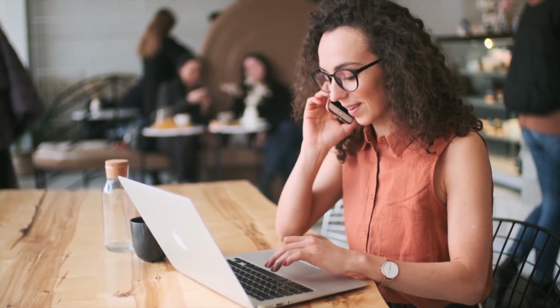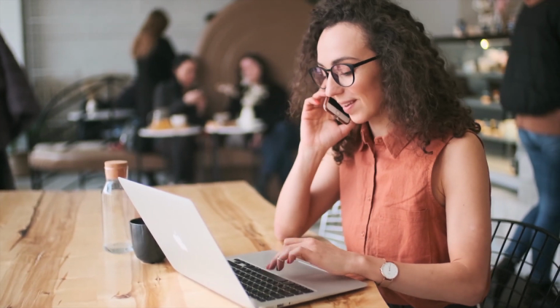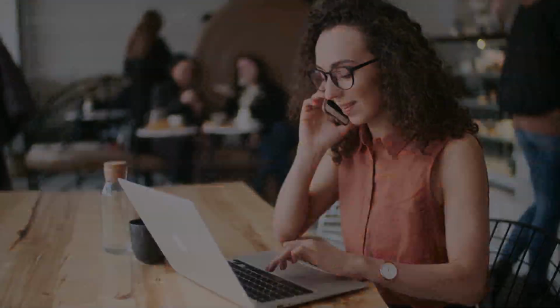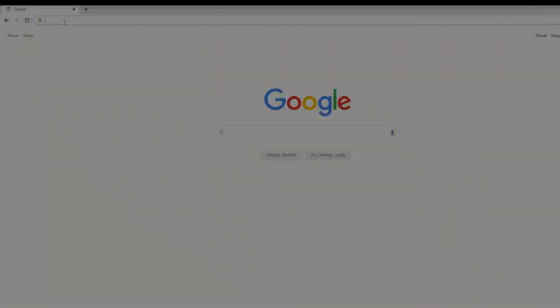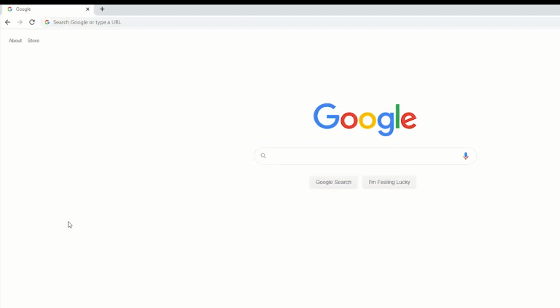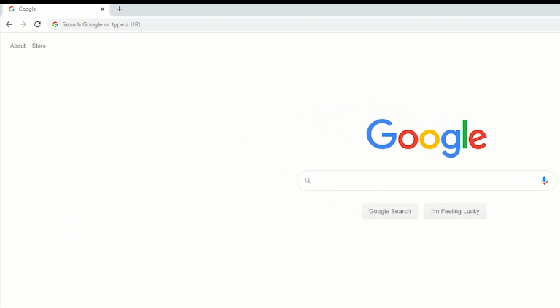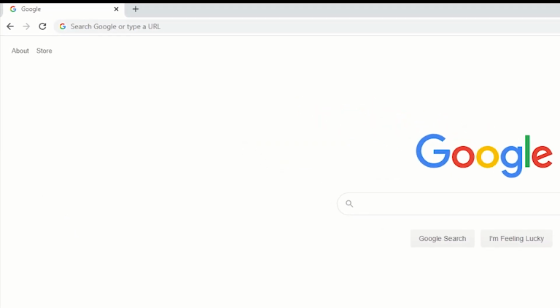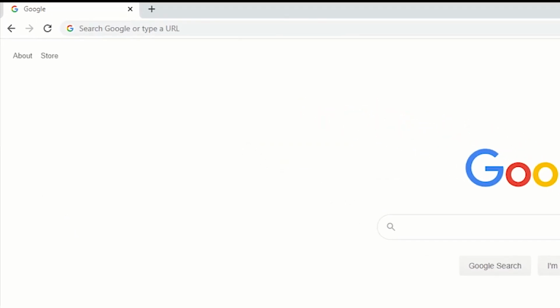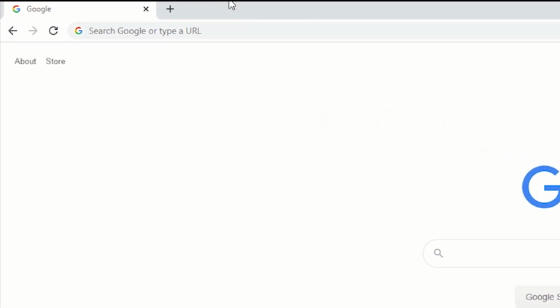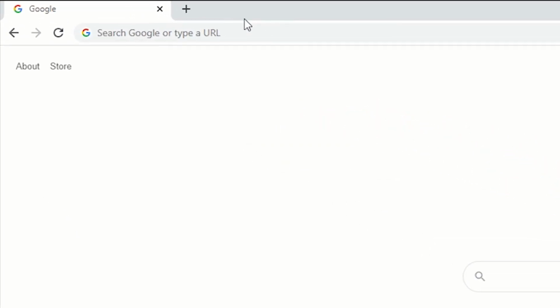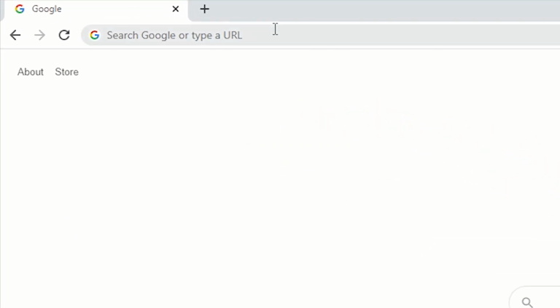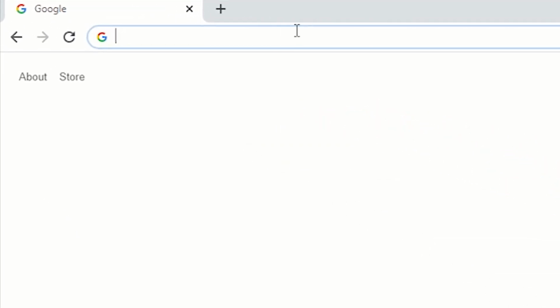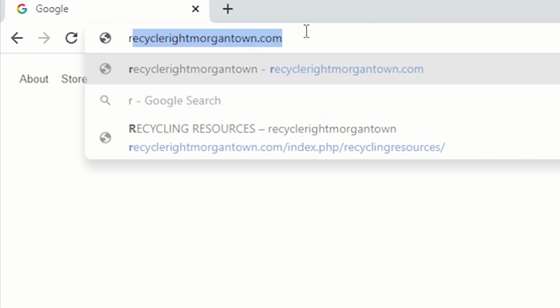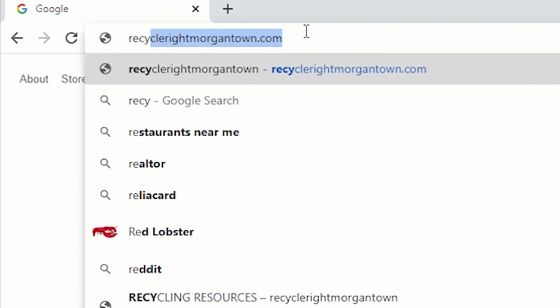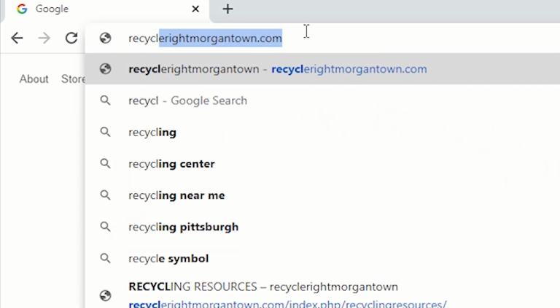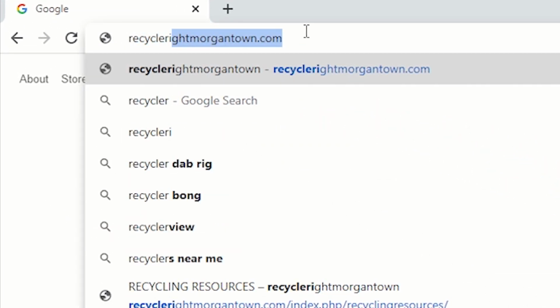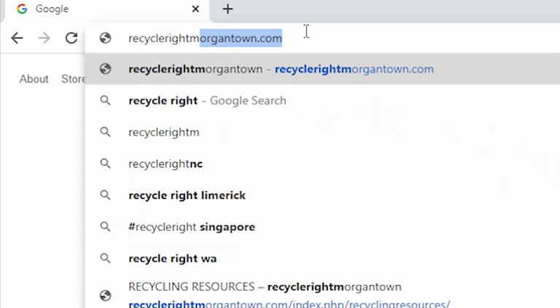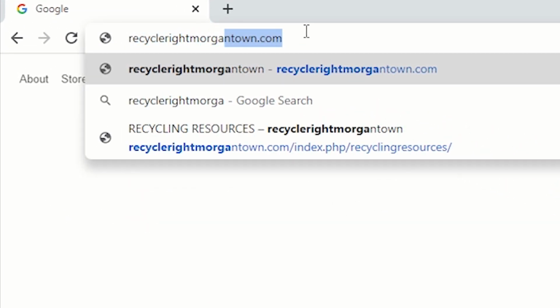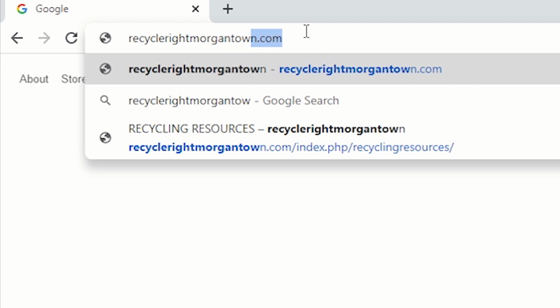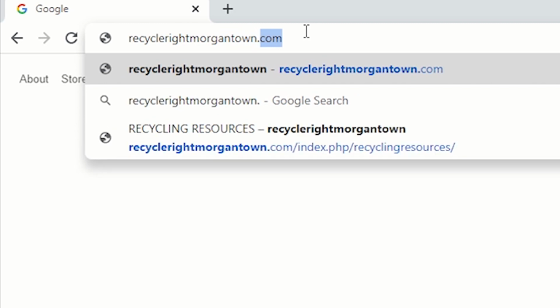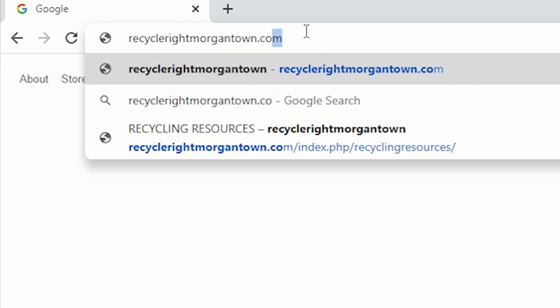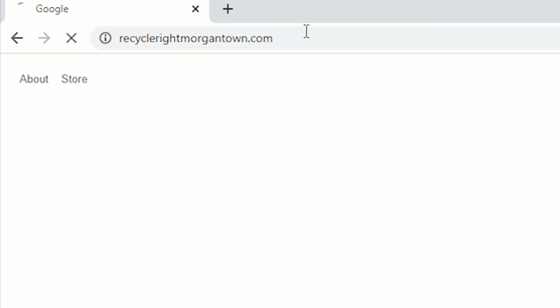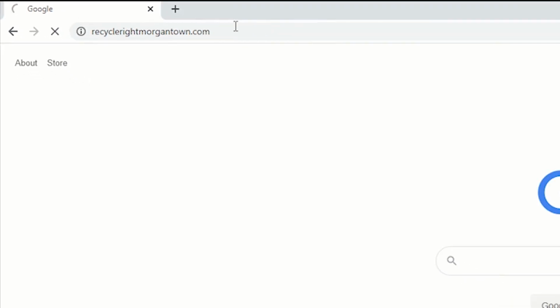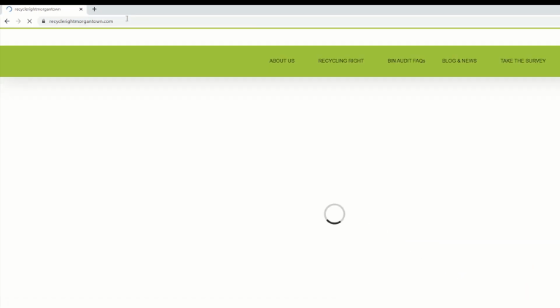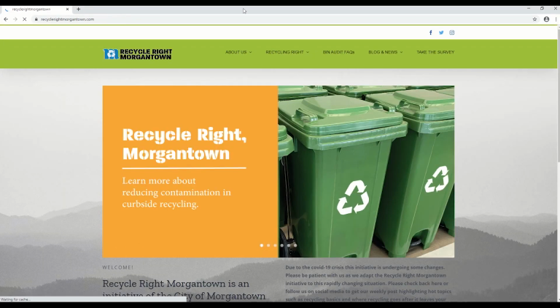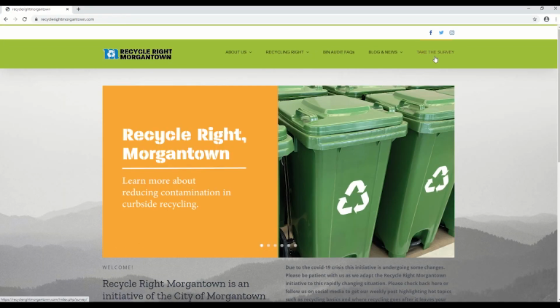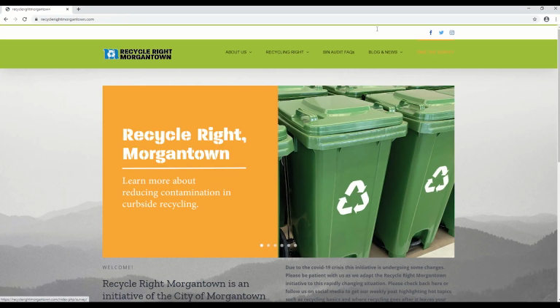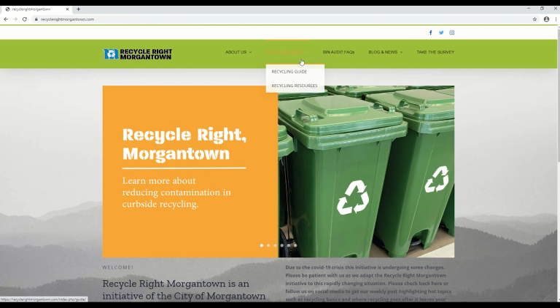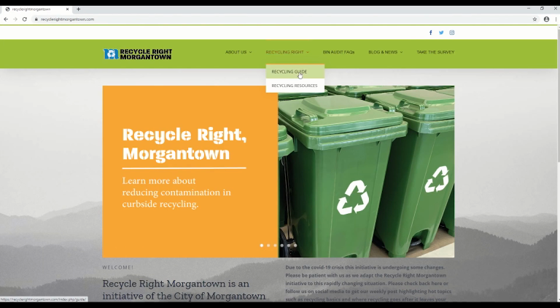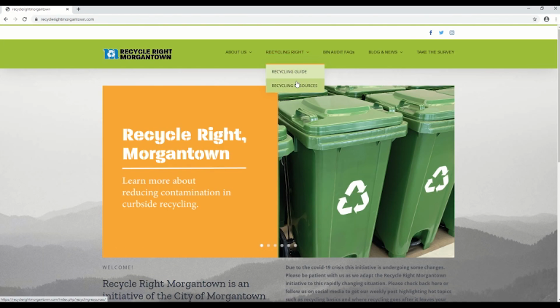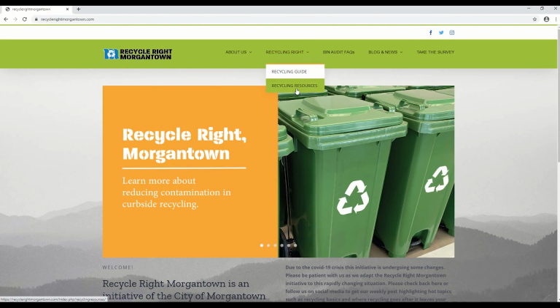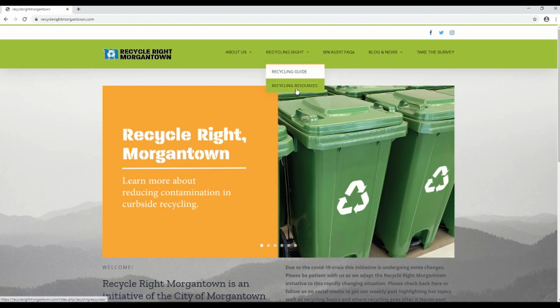For more information on where to recycle items not accepted at the curb, visit our website at RecycleRightMorgantown.com.